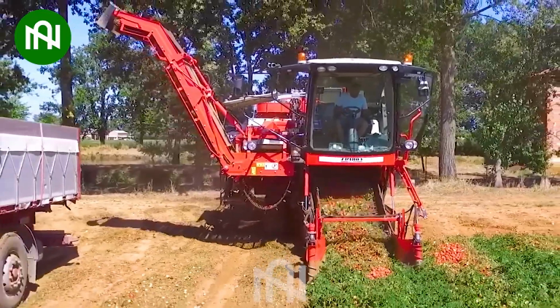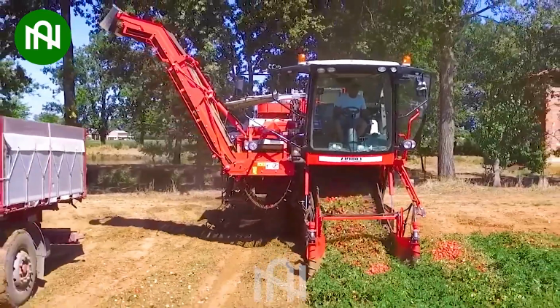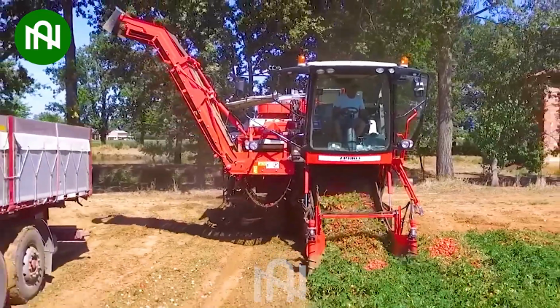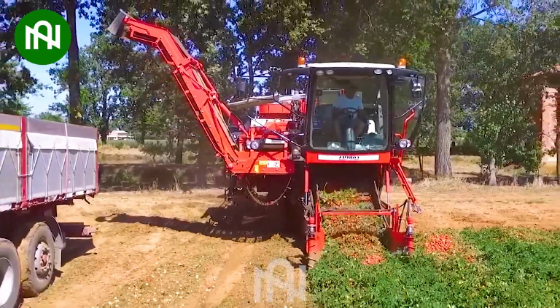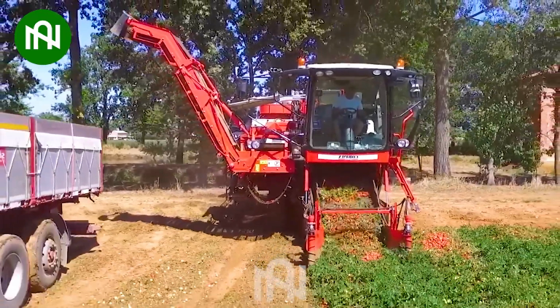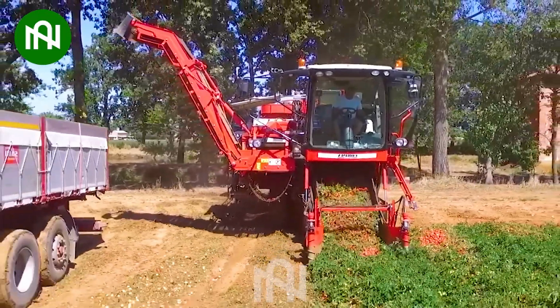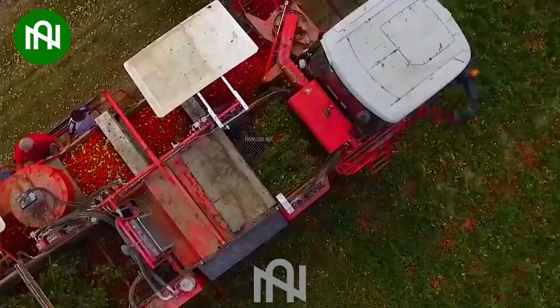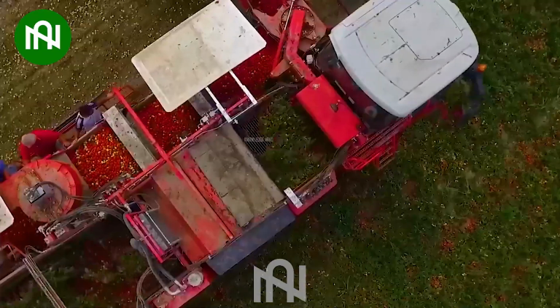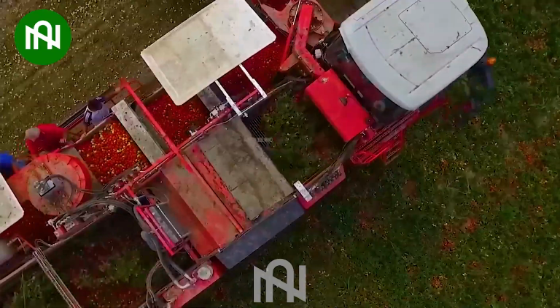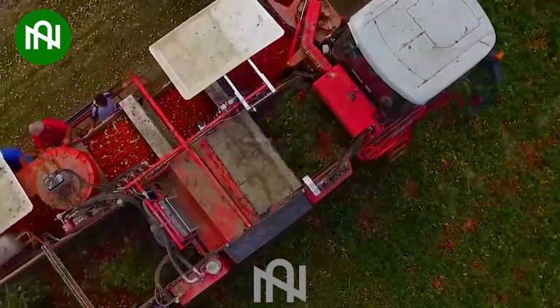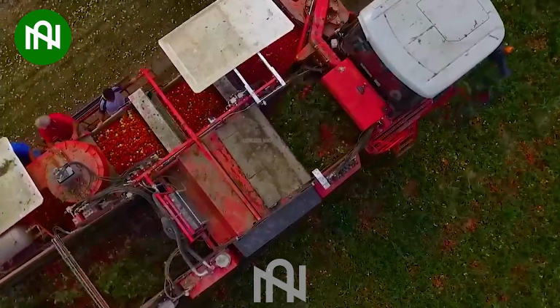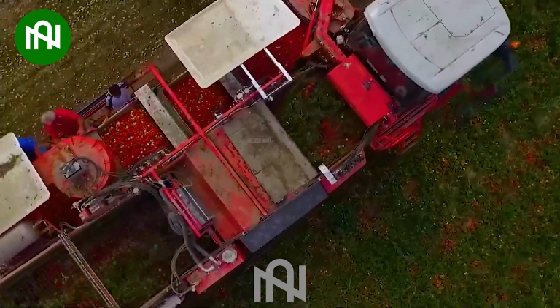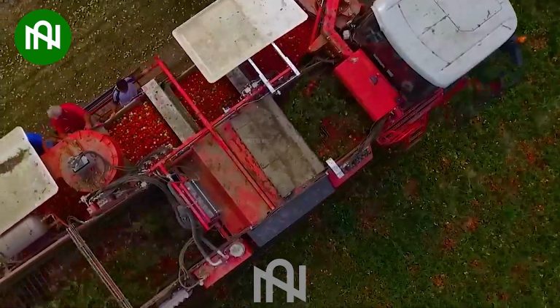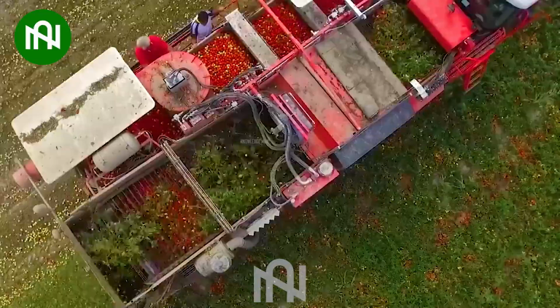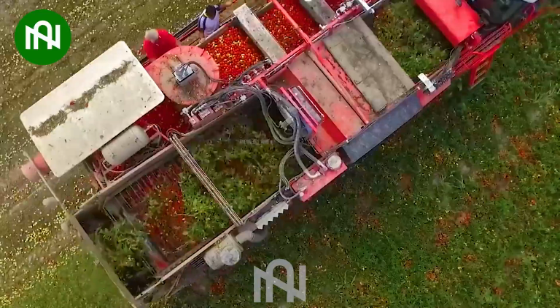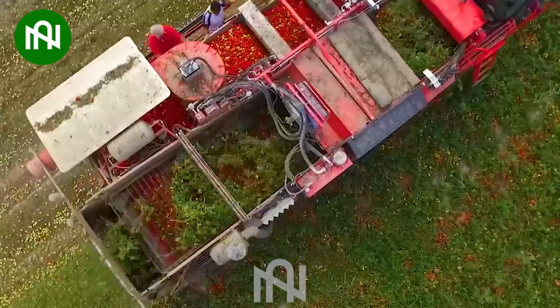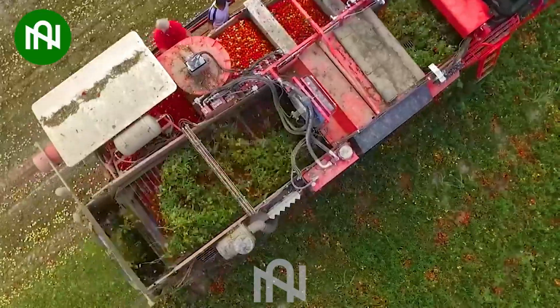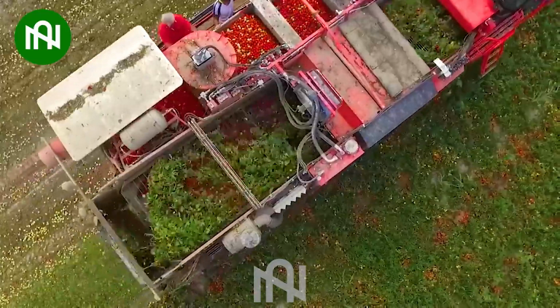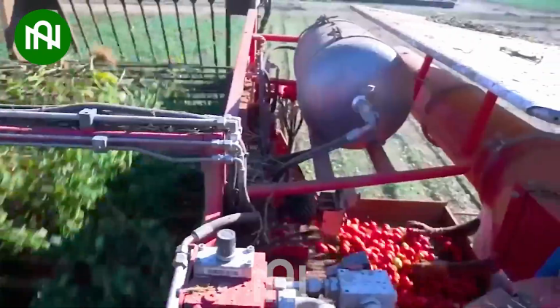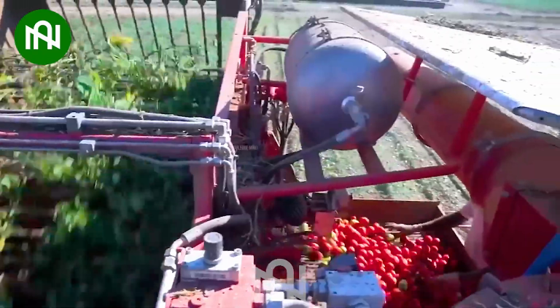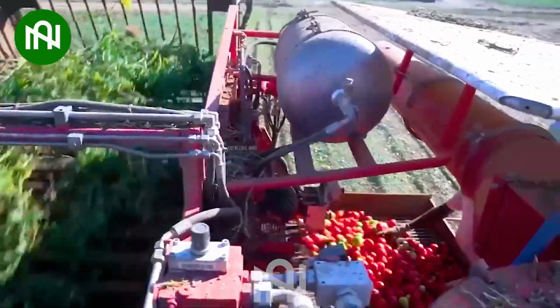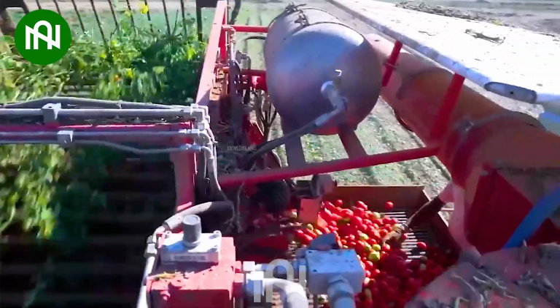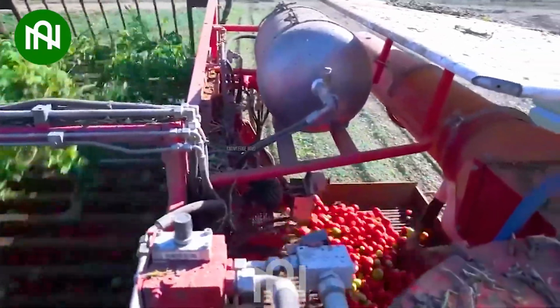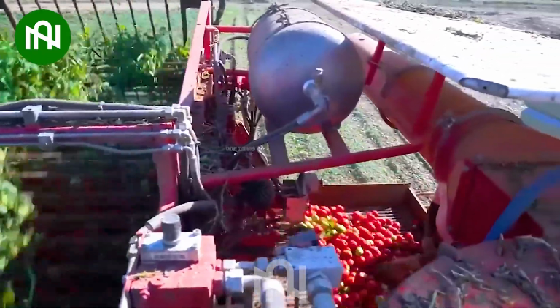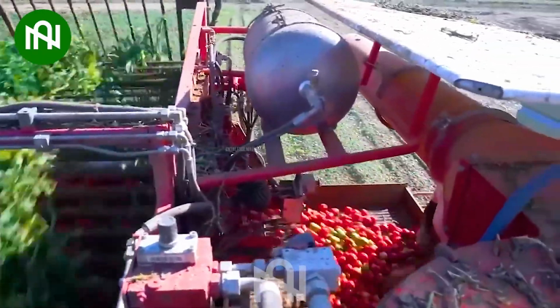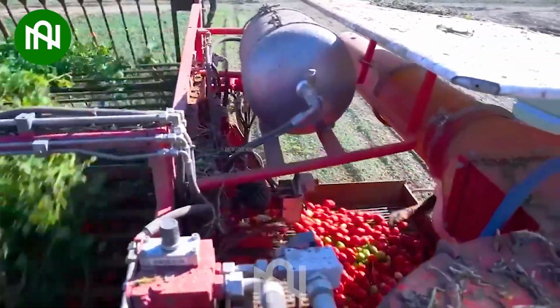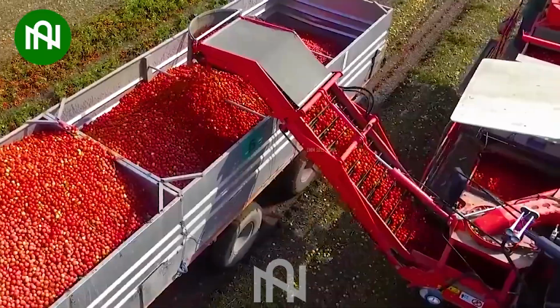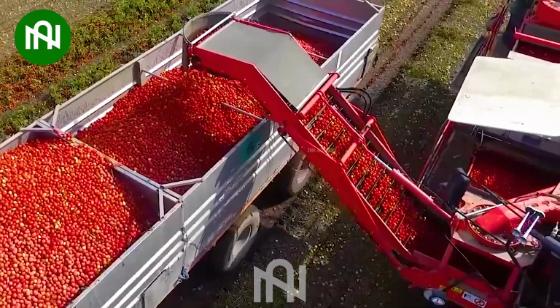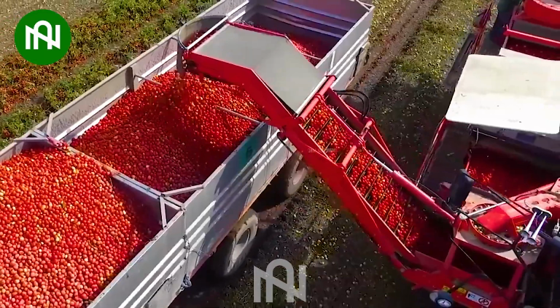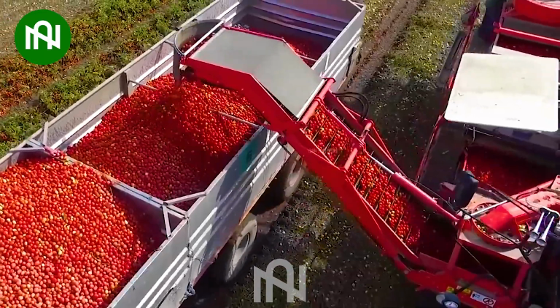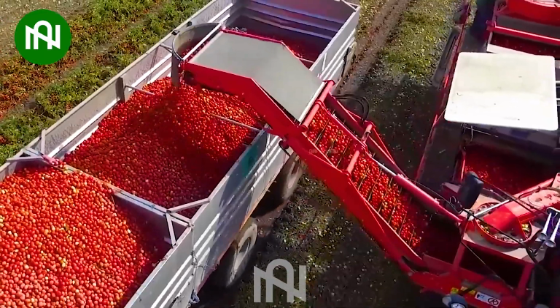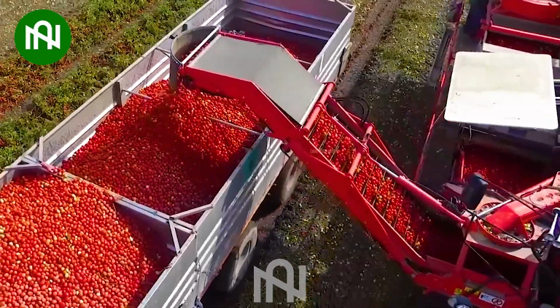I wonder how this machine can distinguish unripe fruits from those tomatoes.